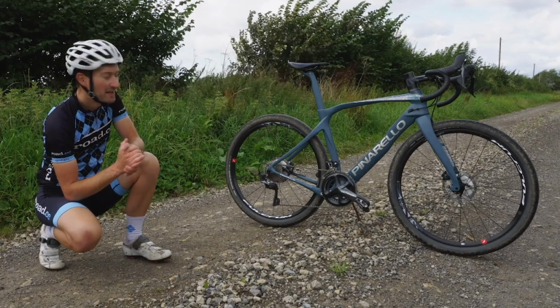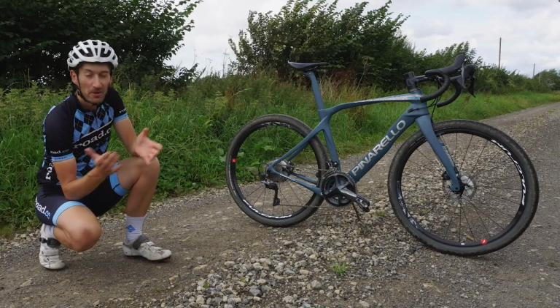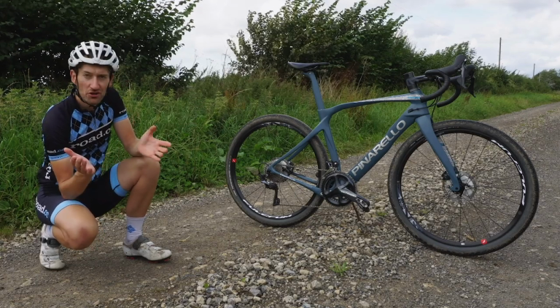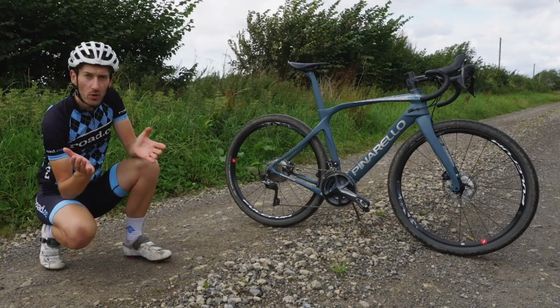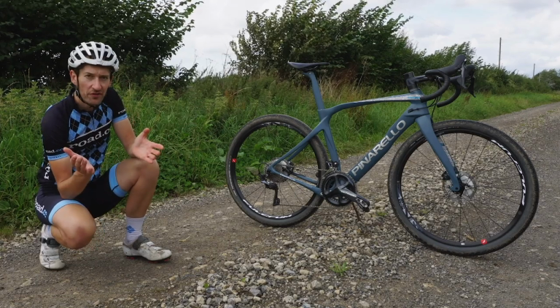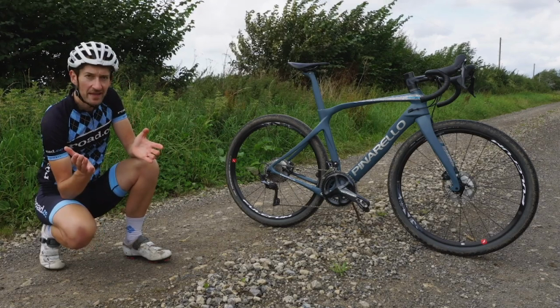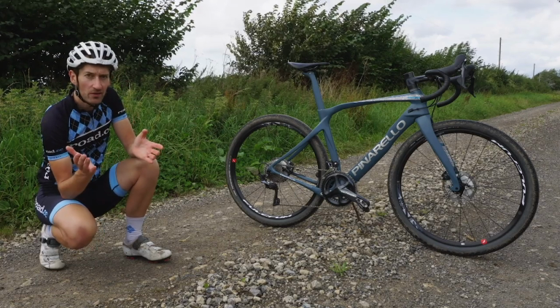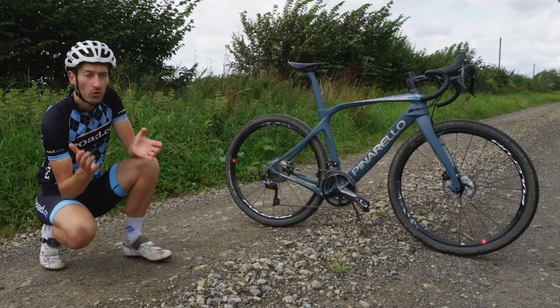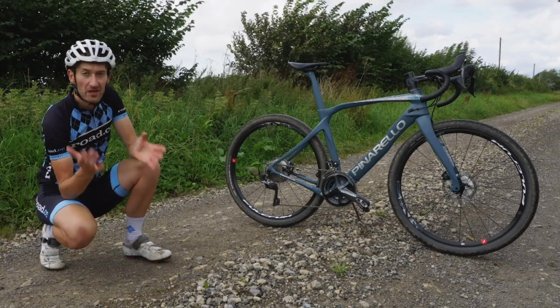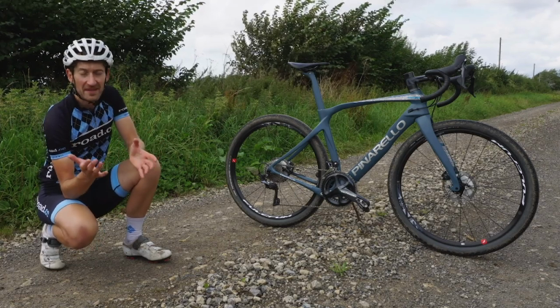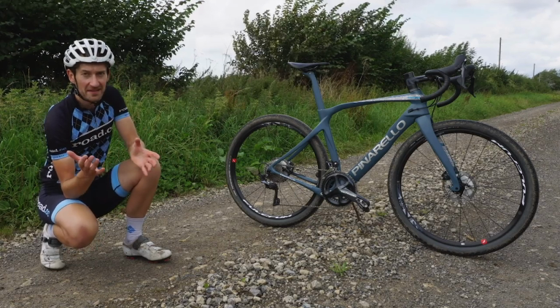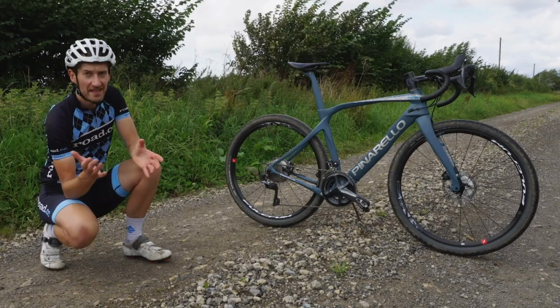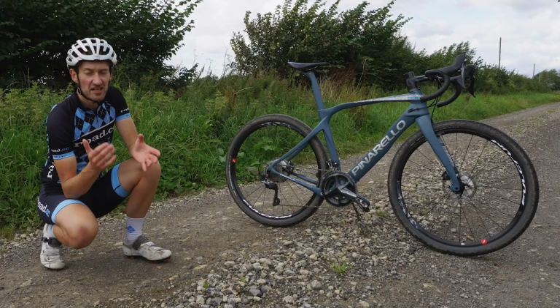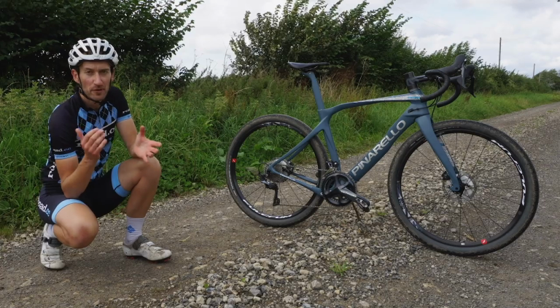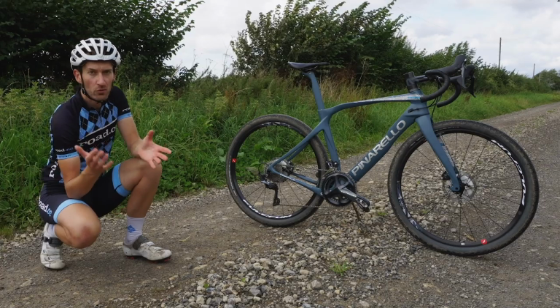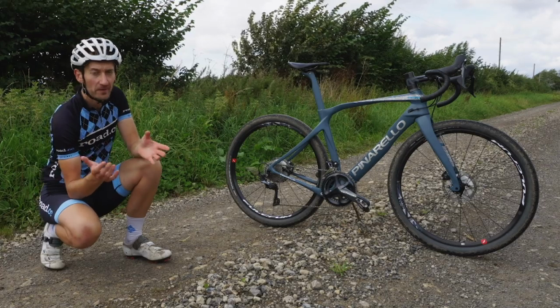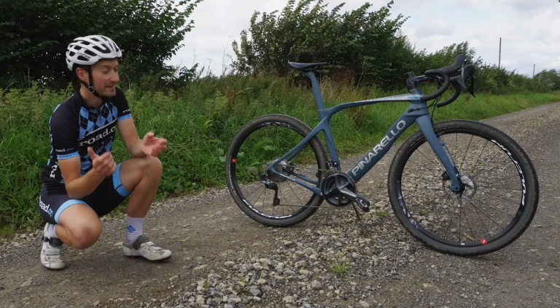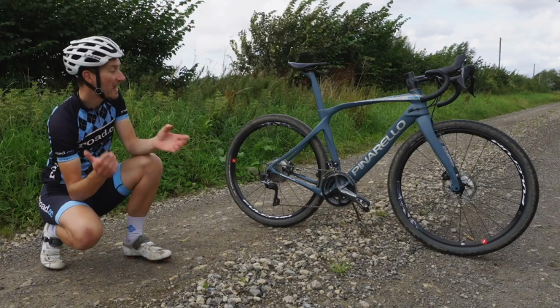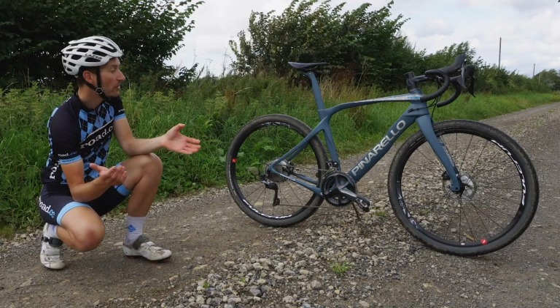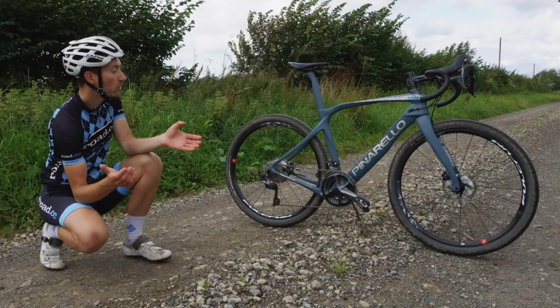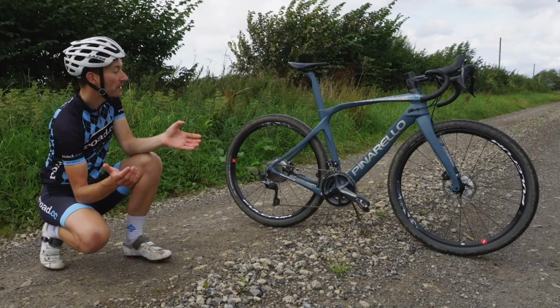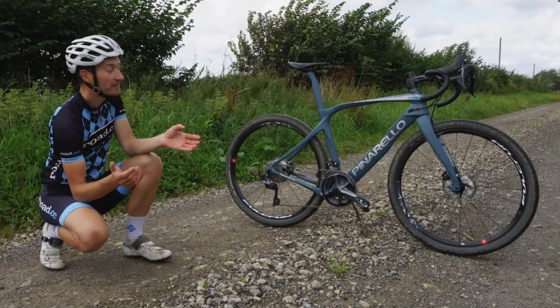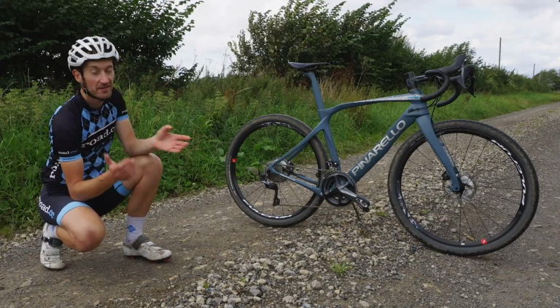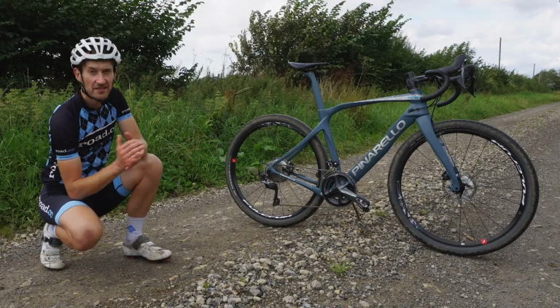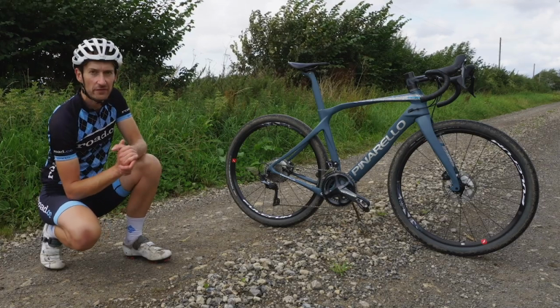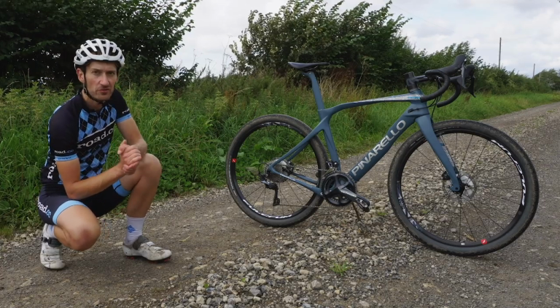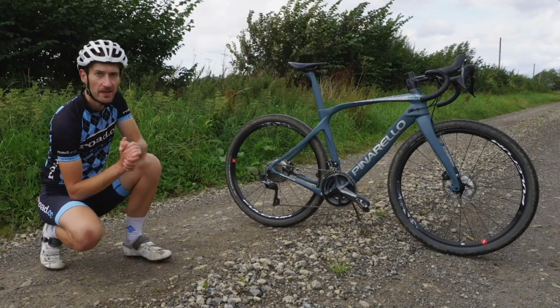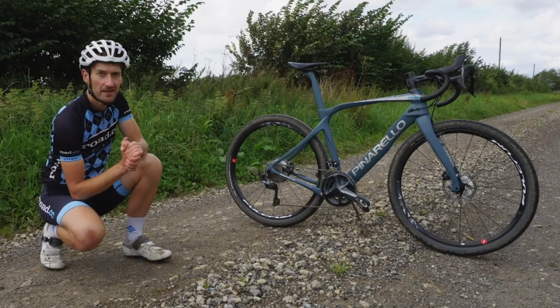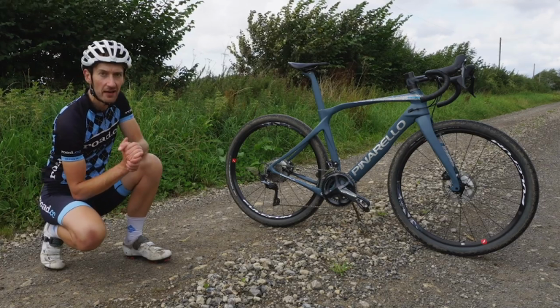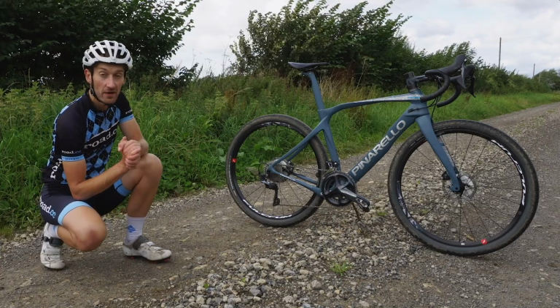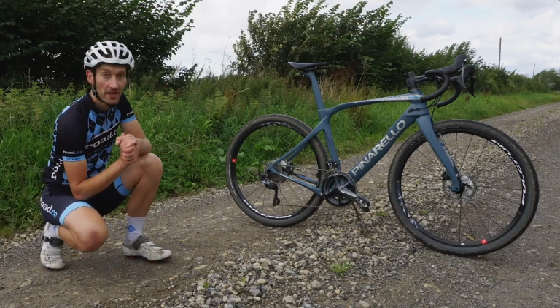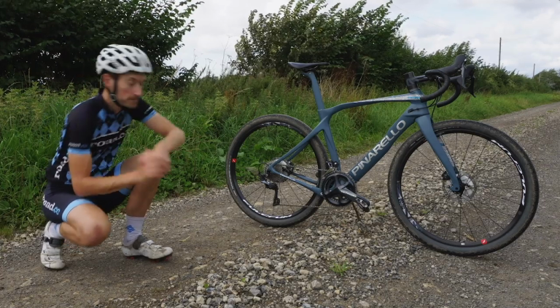But what really matters here is performance and how it rides, so let's take a spin and find out.